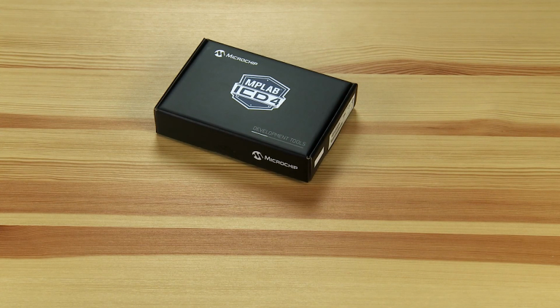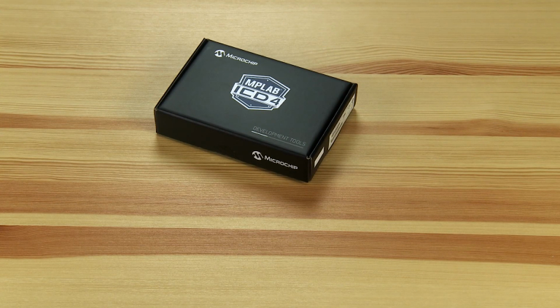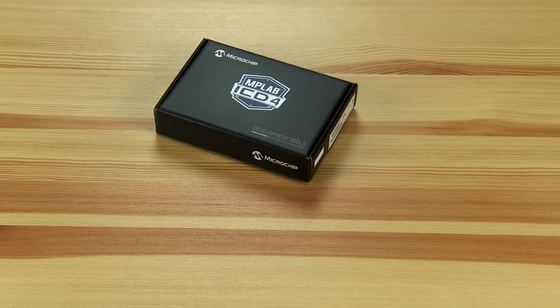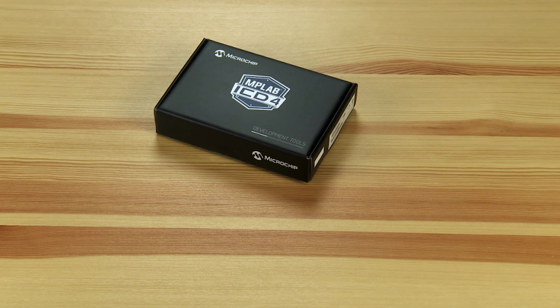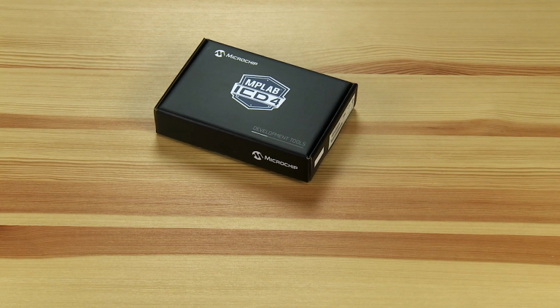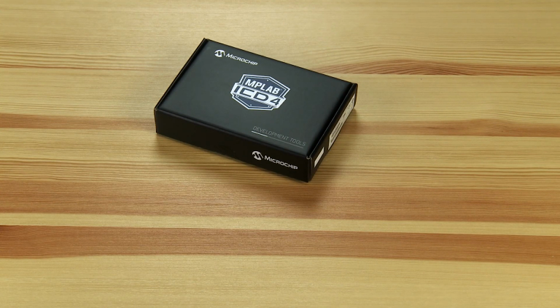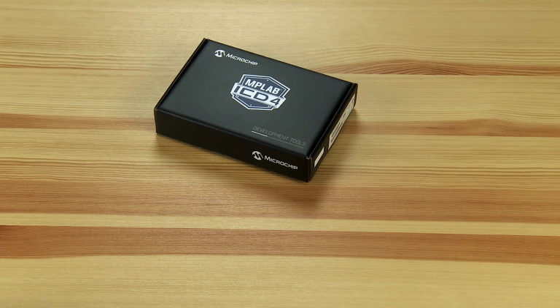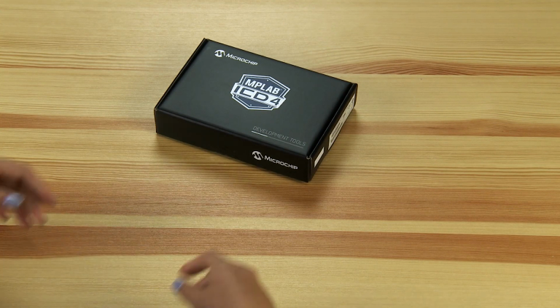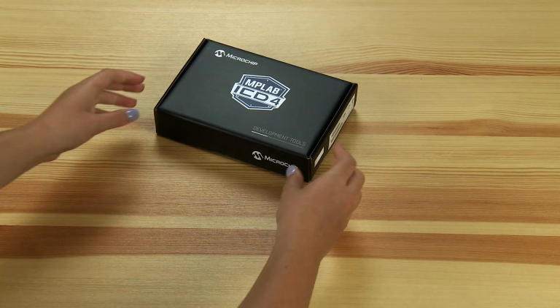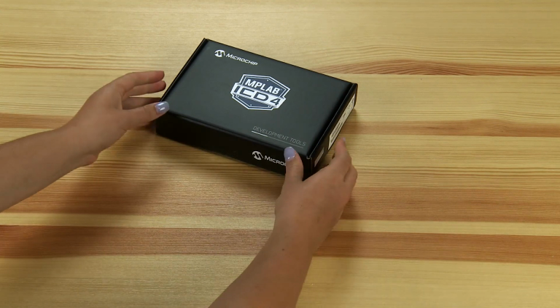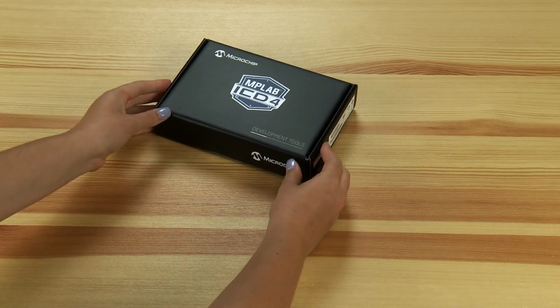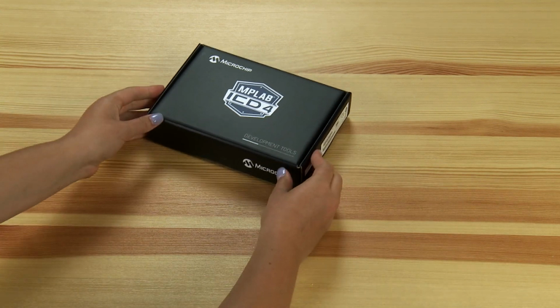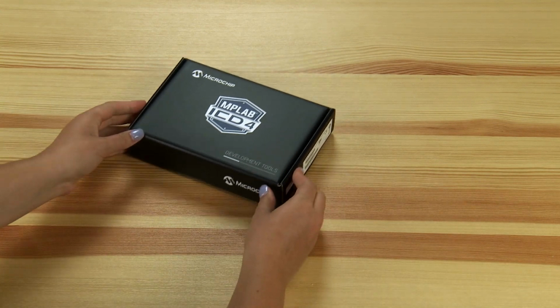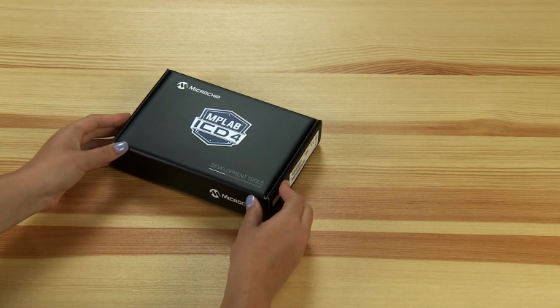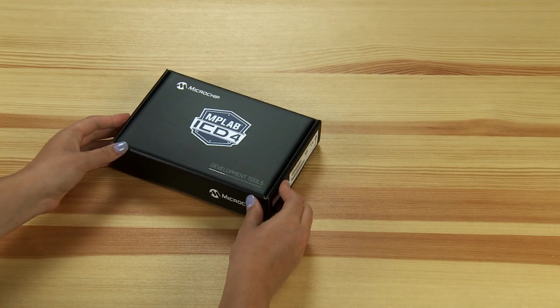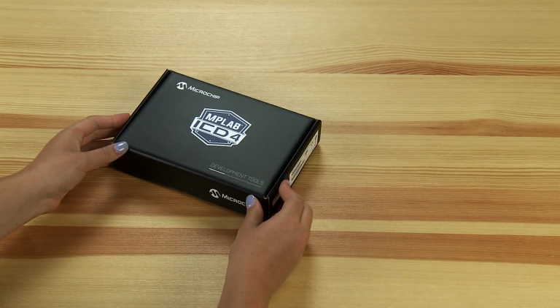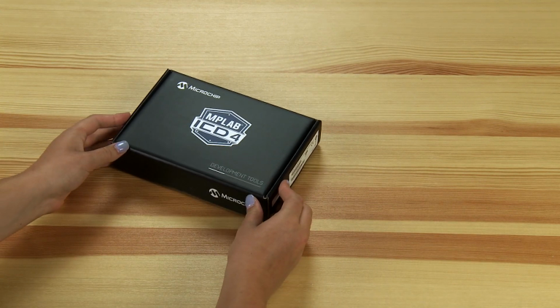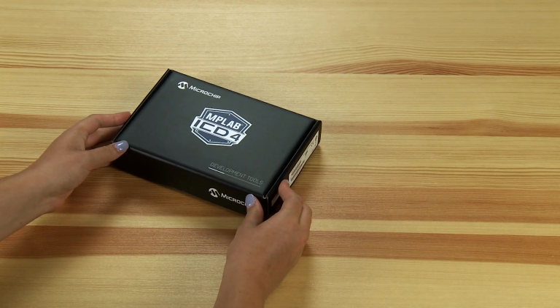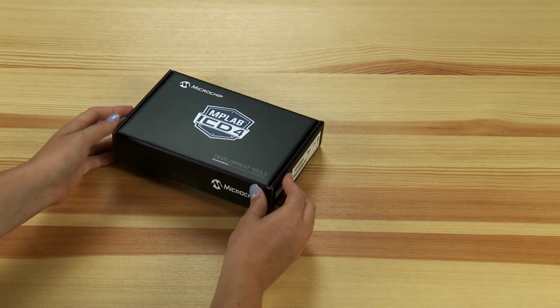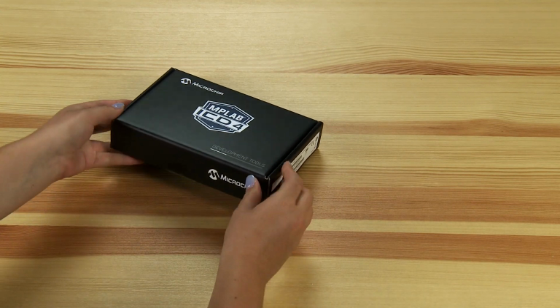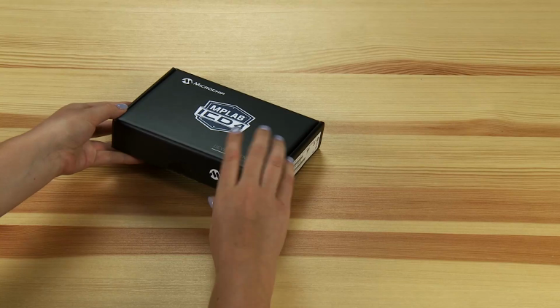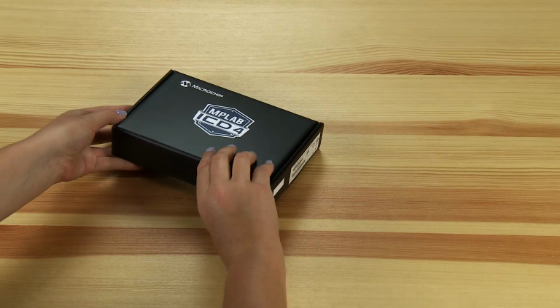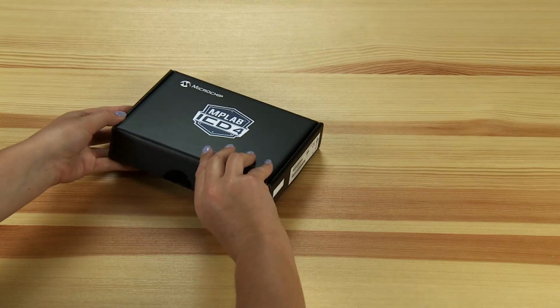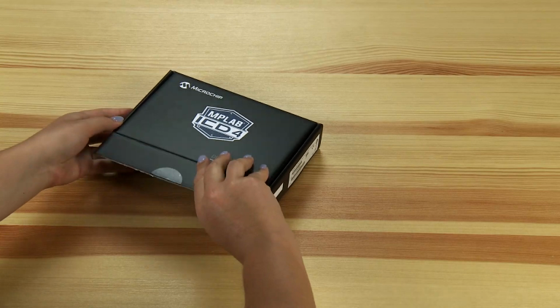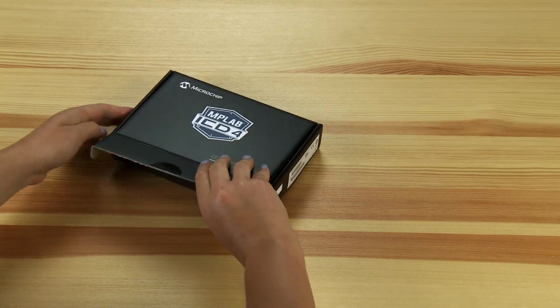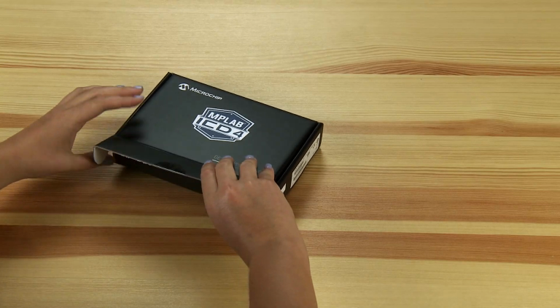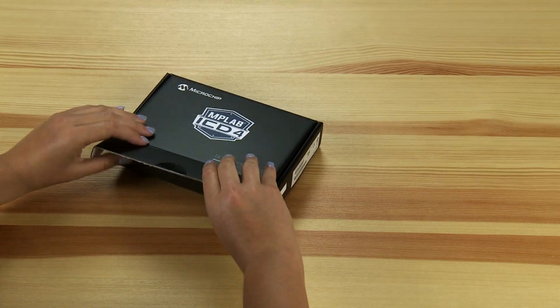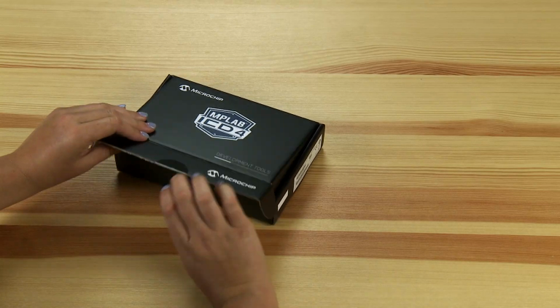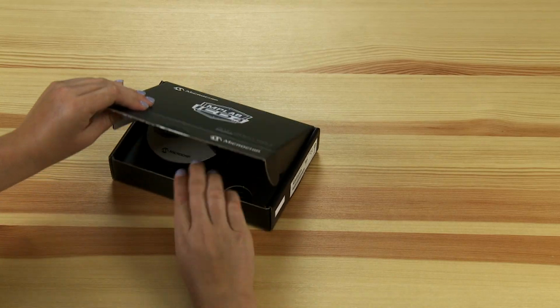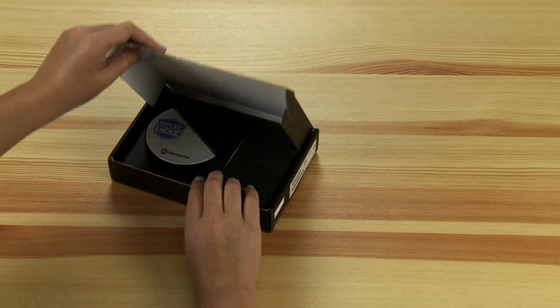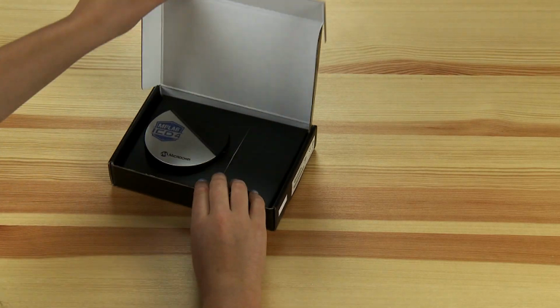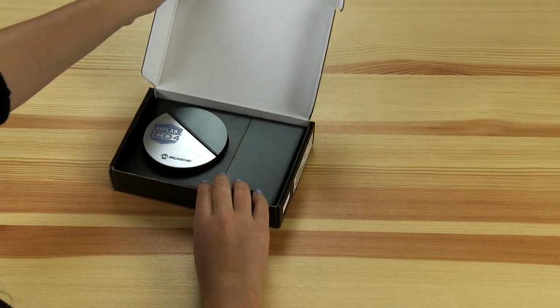Here we have the new MPLAB ICD-4 from Microchip. Let's look inside and see what's in the box.